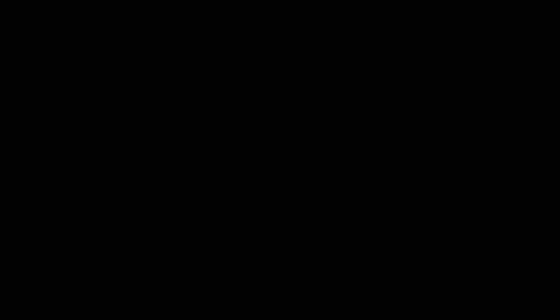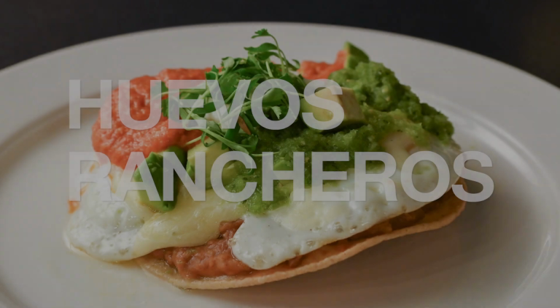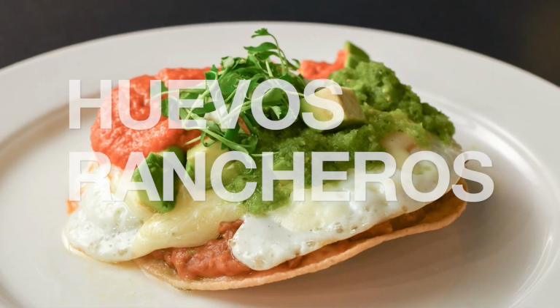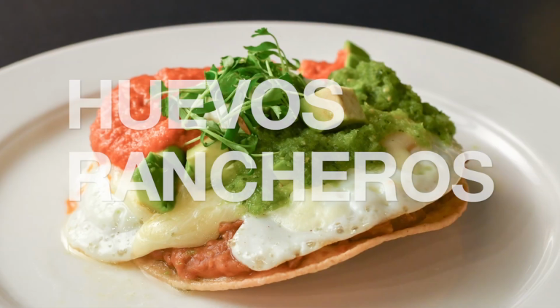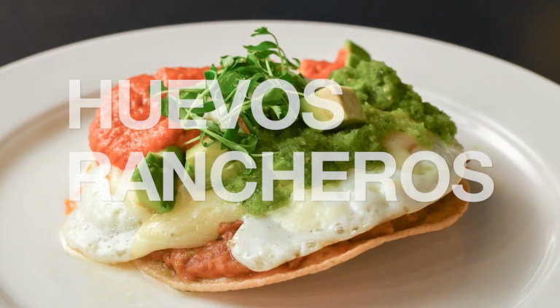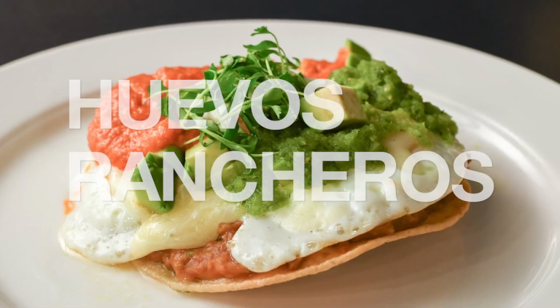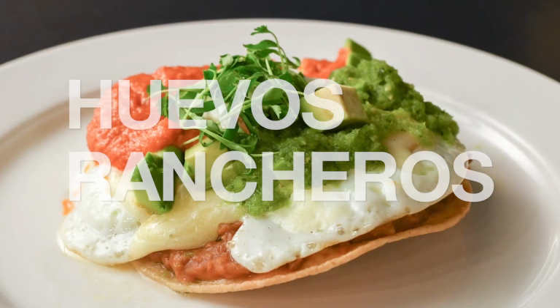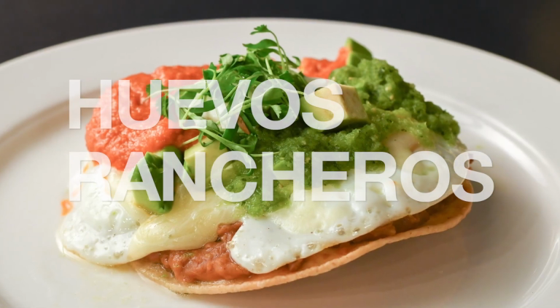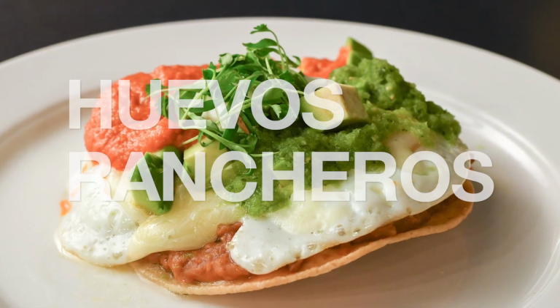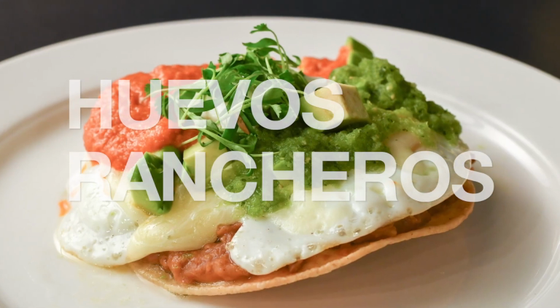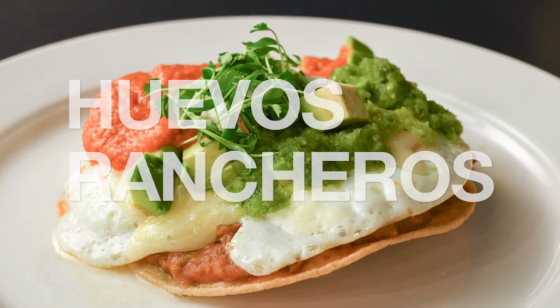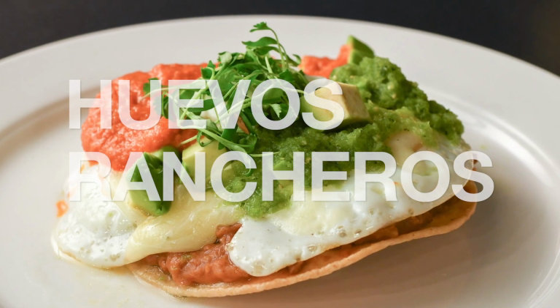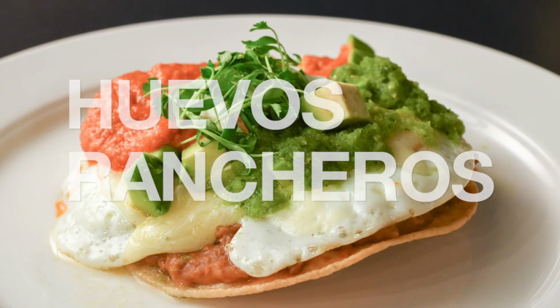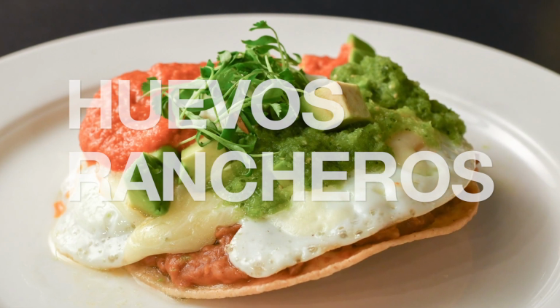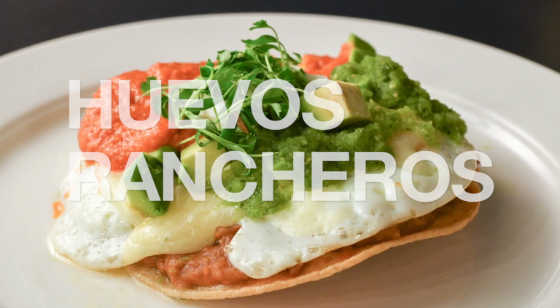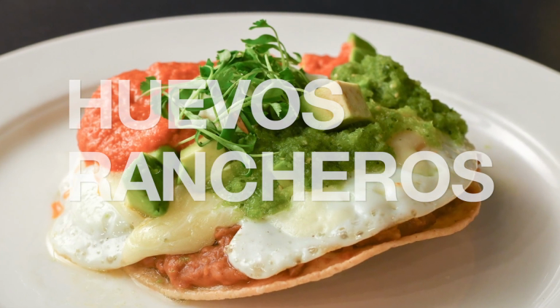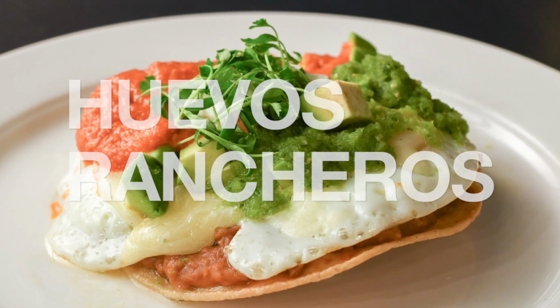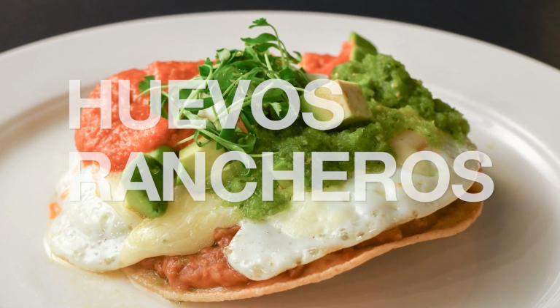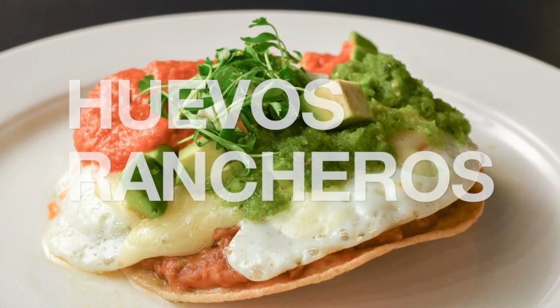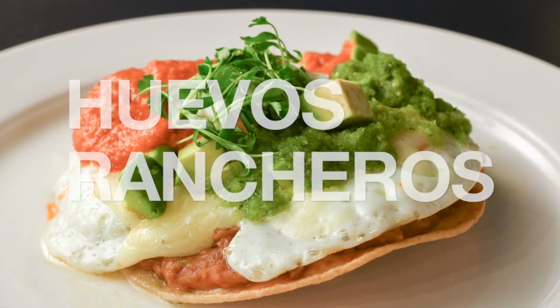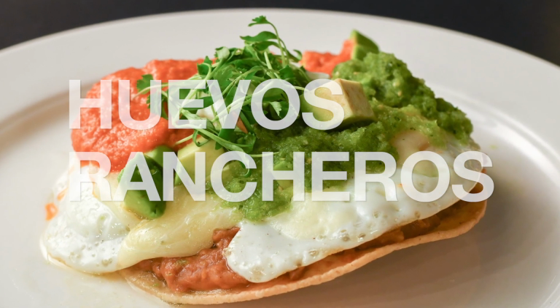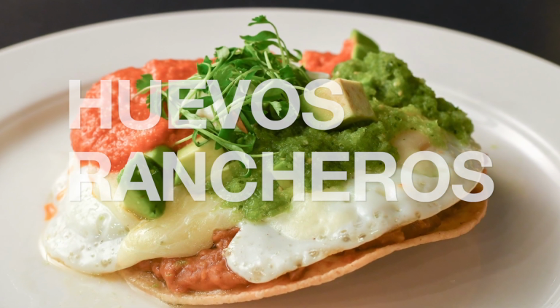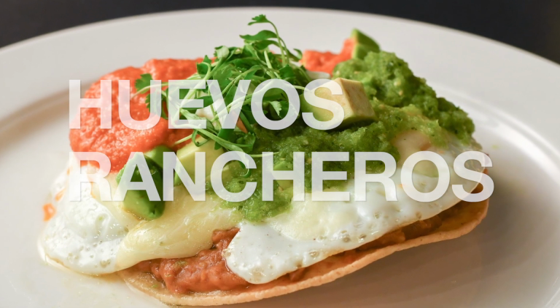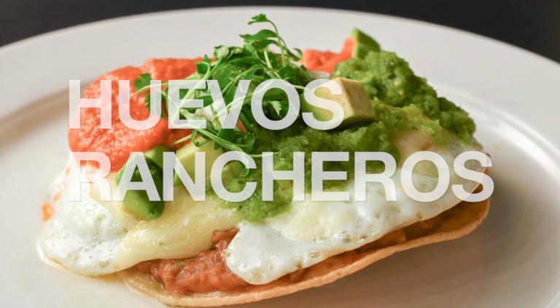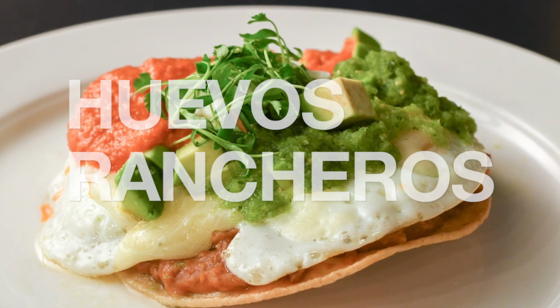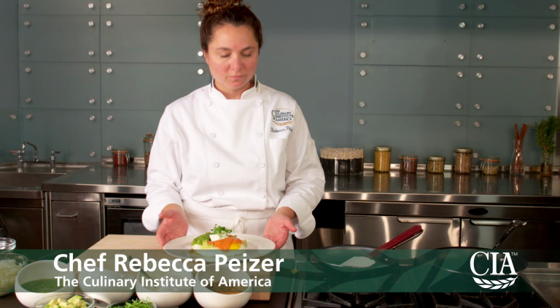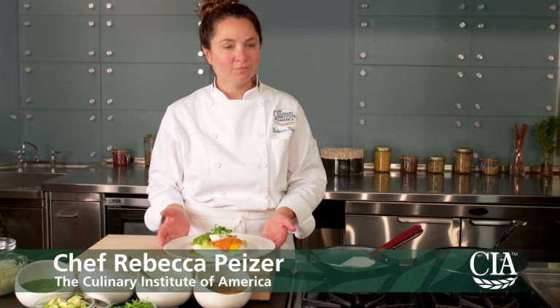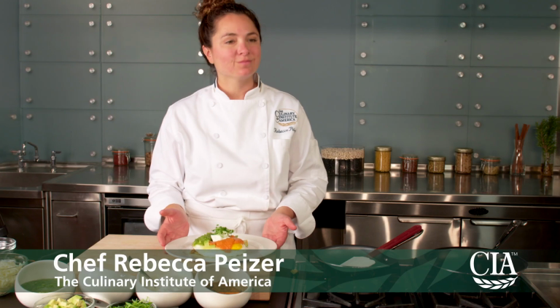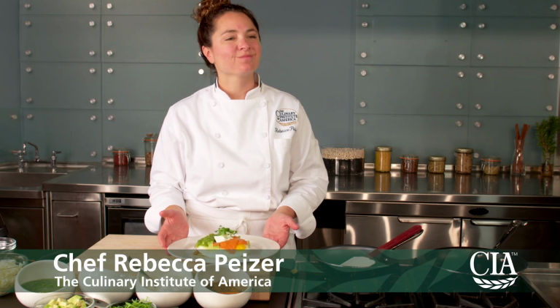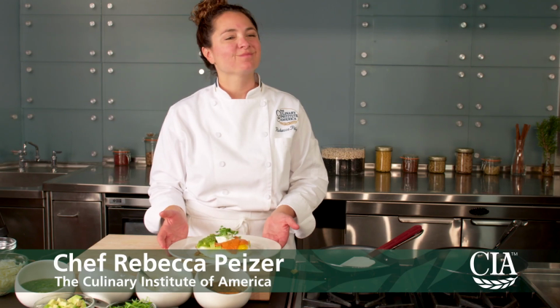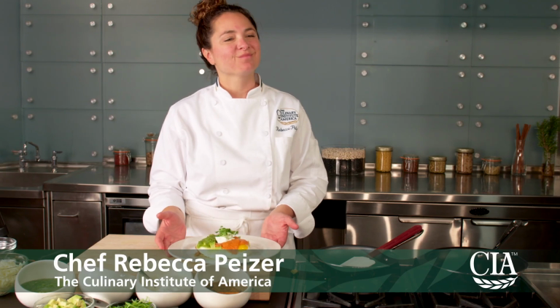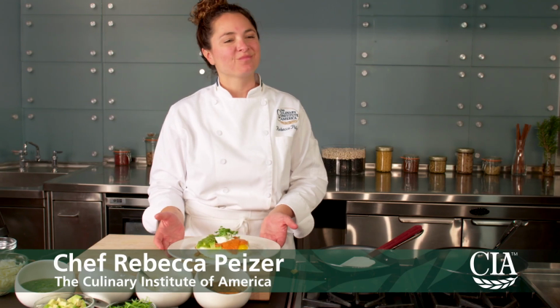Let me show you how to make this traditional Mexican breakfast fare, huevos rancheros.